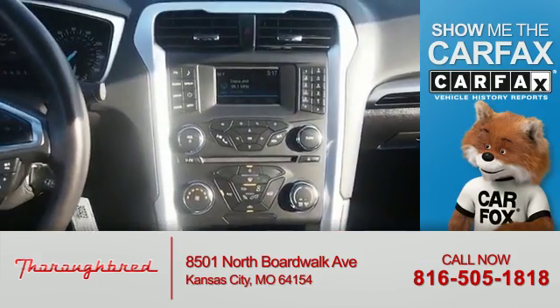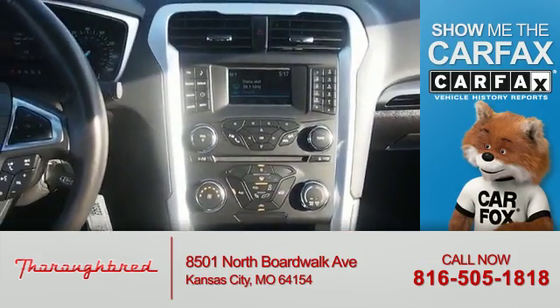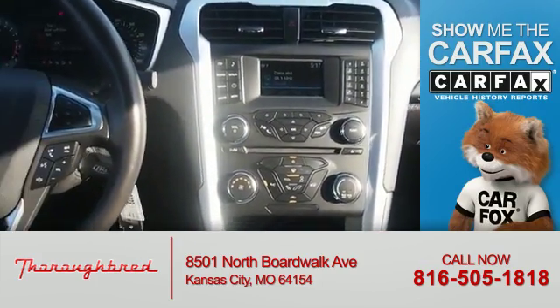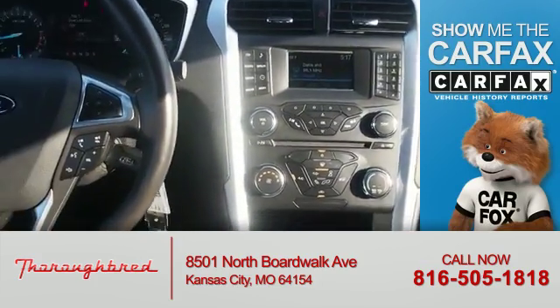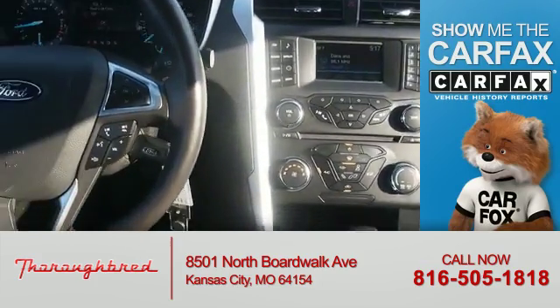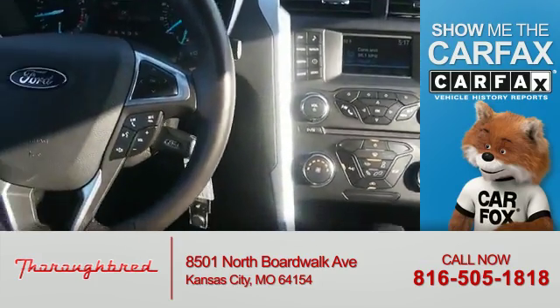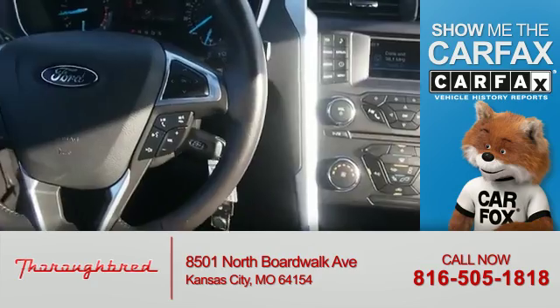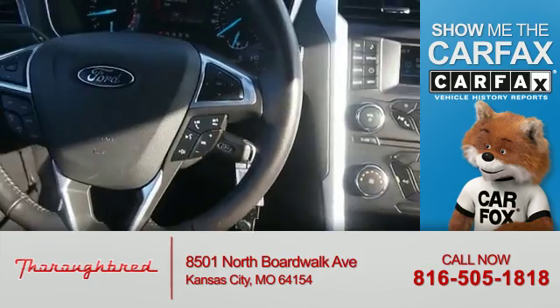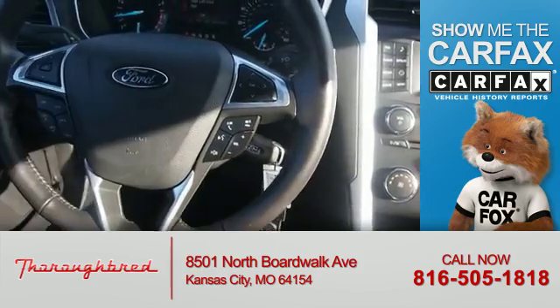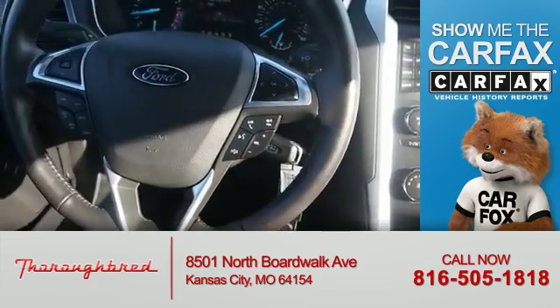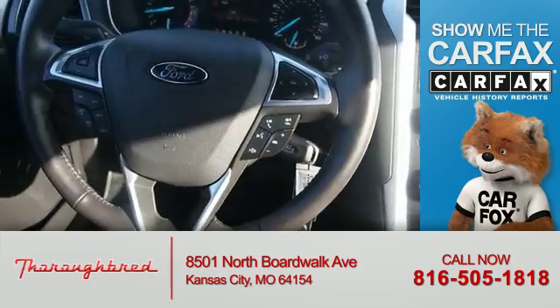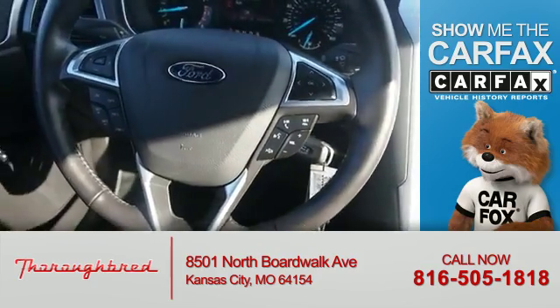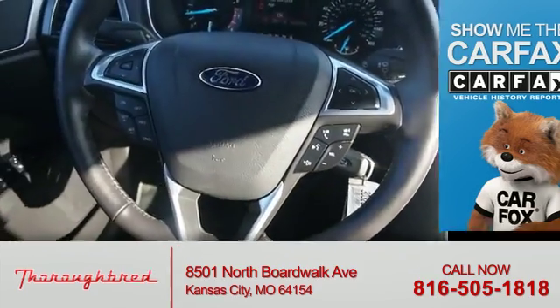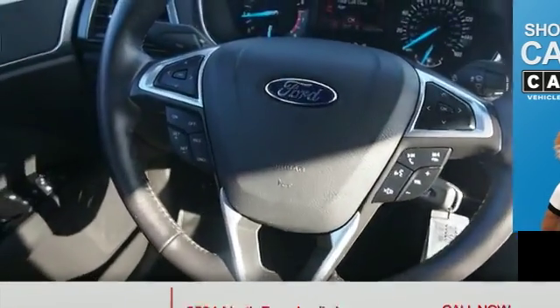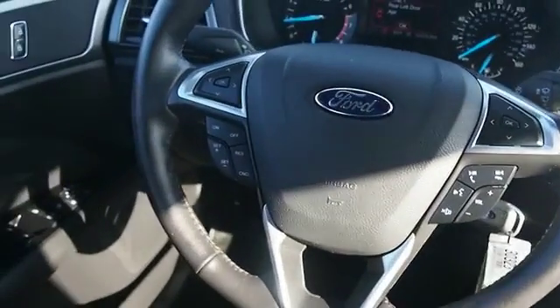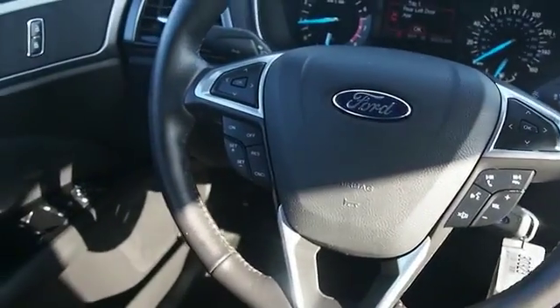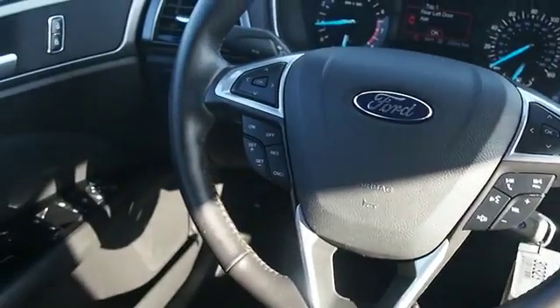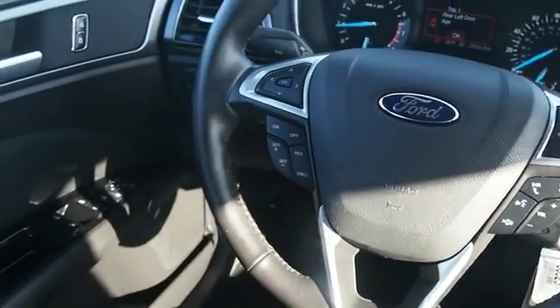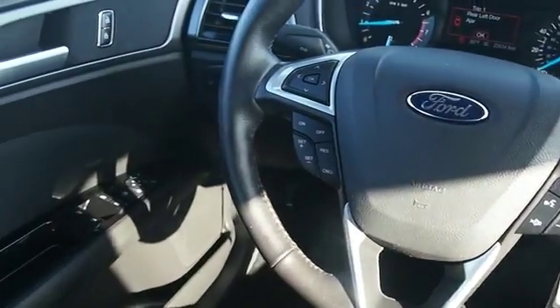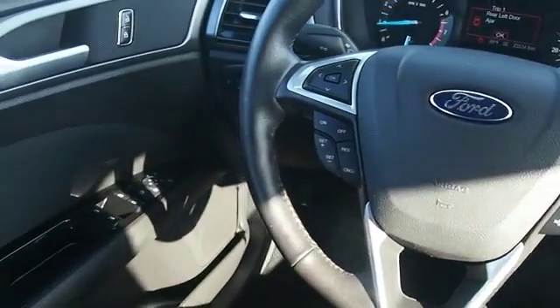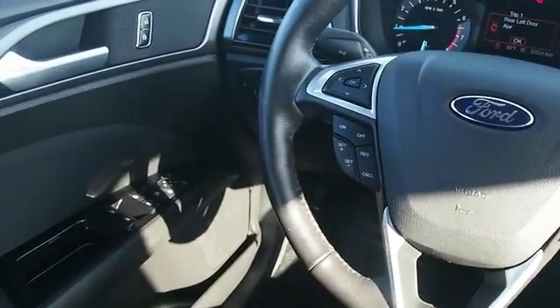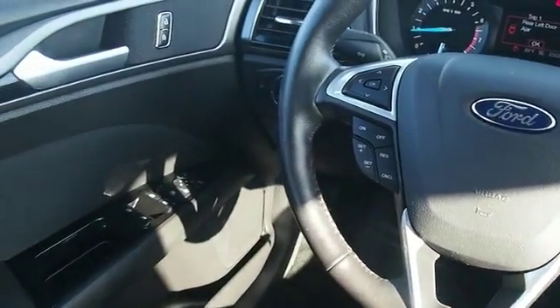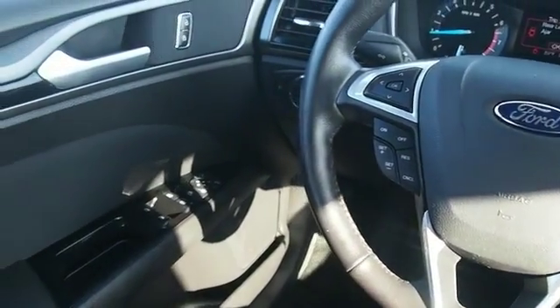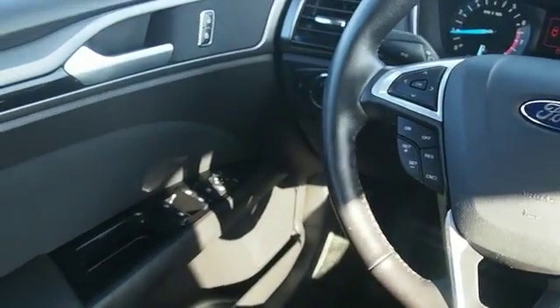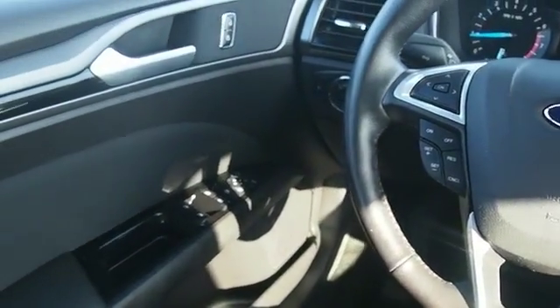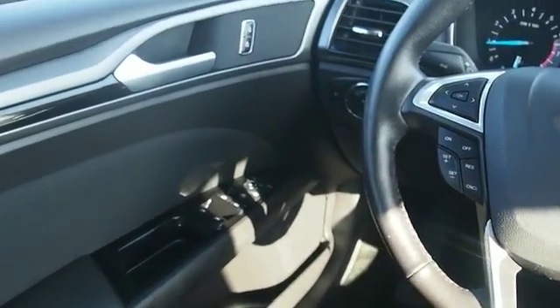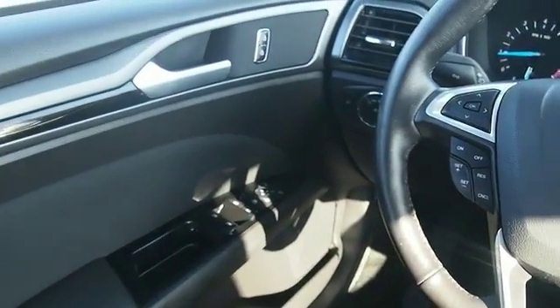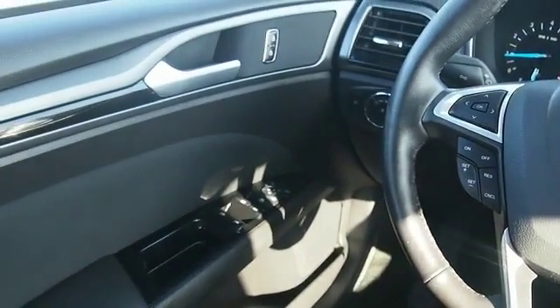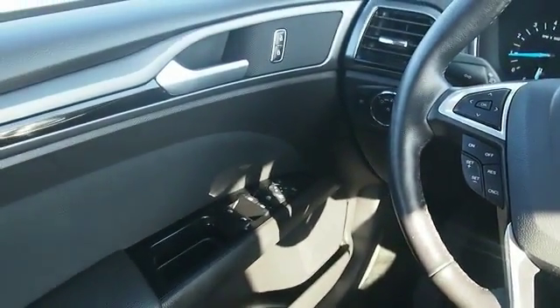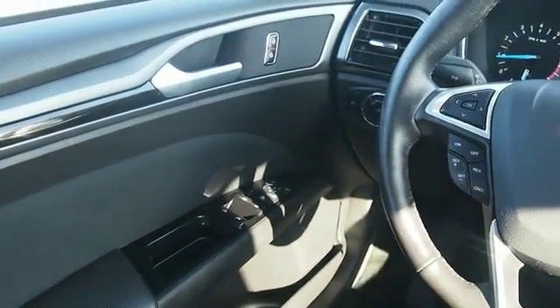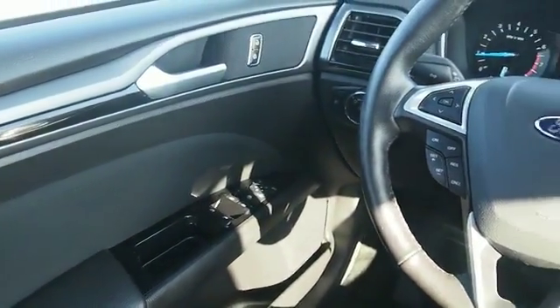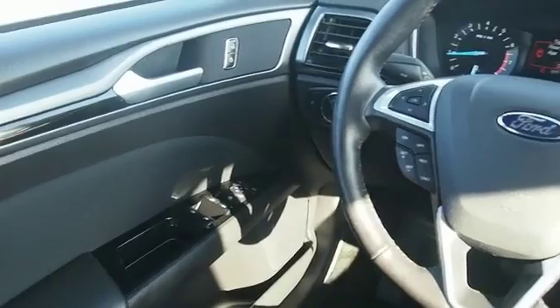Rest easy knowing this vehicle comes with a Carfax Vehicle History Report from Carfax, the most trusted provider of vehicle history information. Let us put you in the driver's seat today — call or click to contact us.